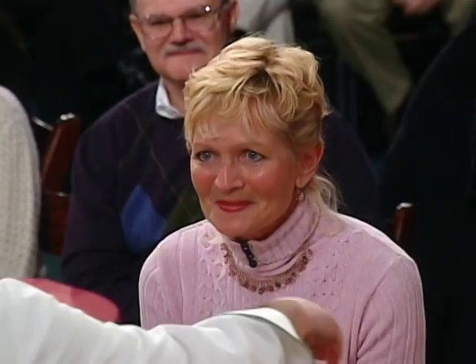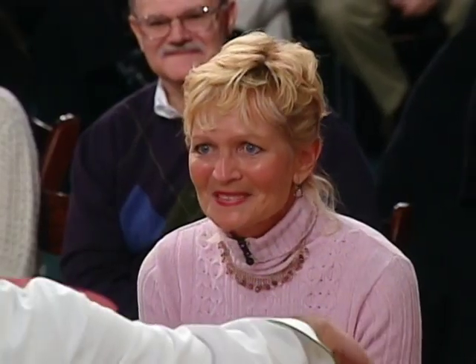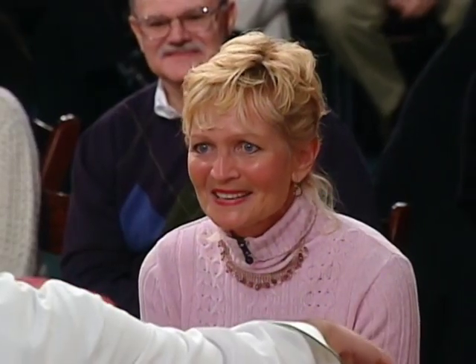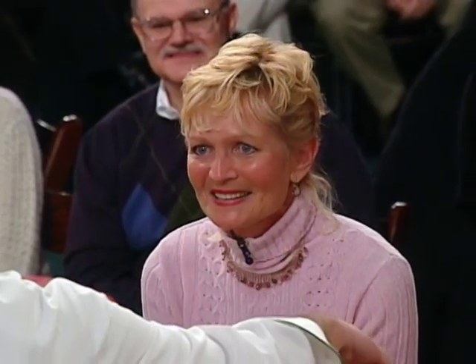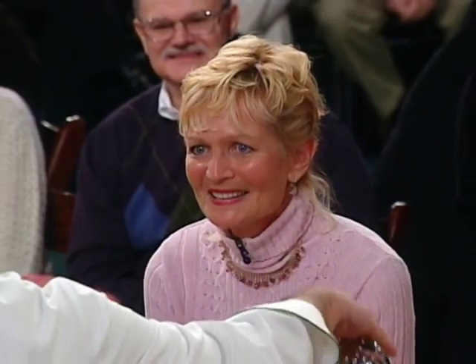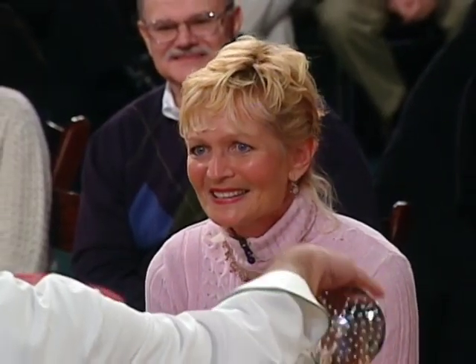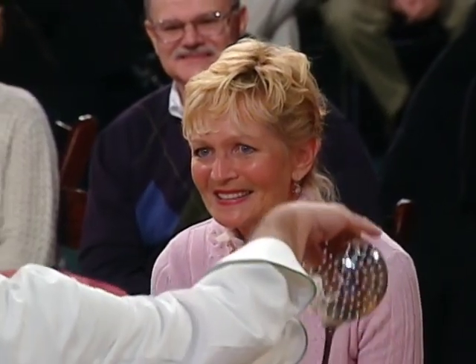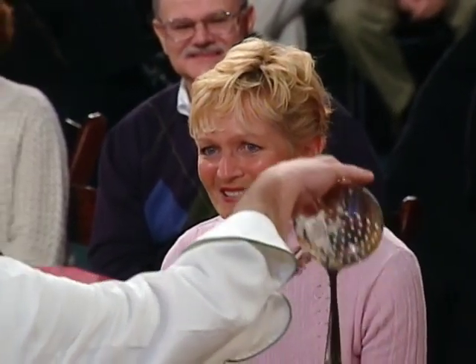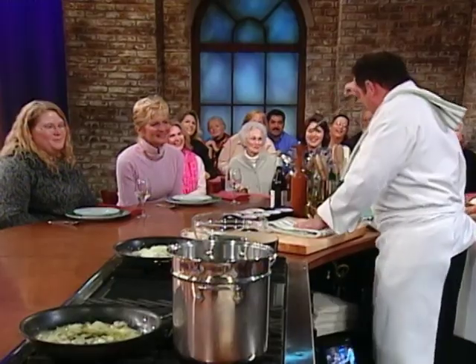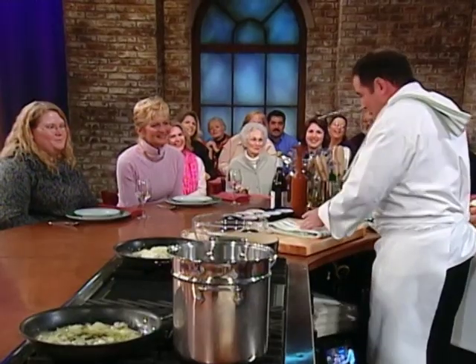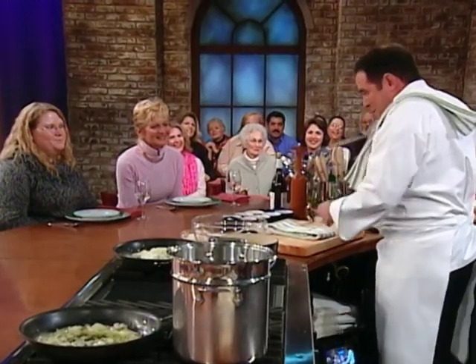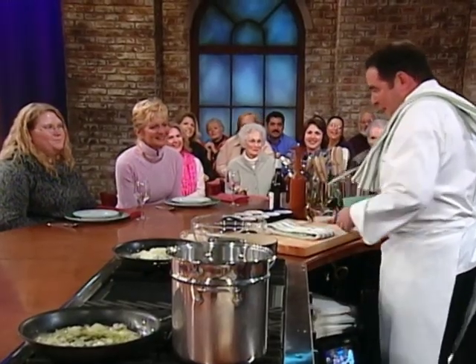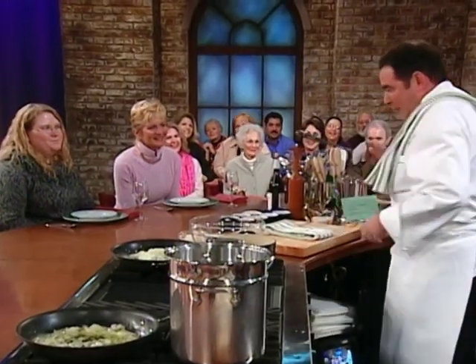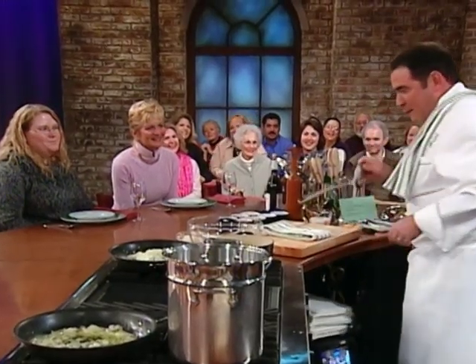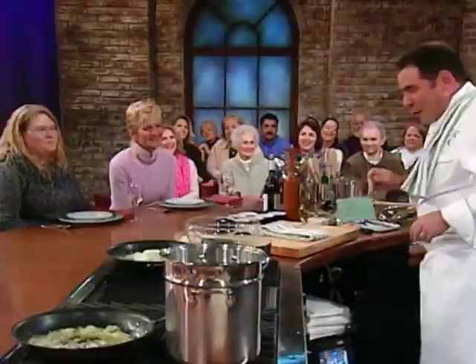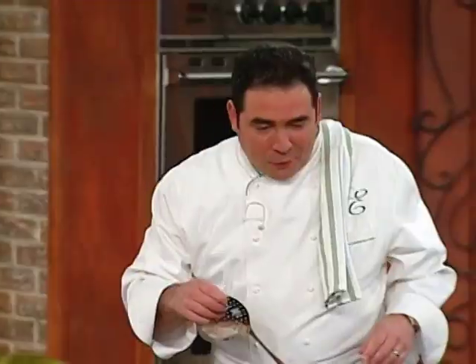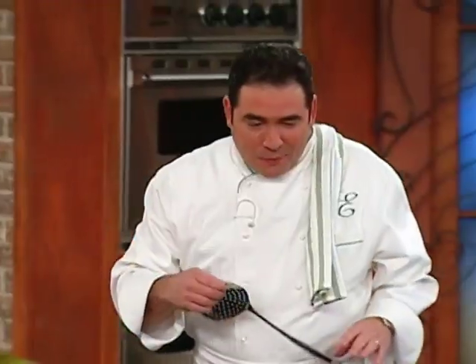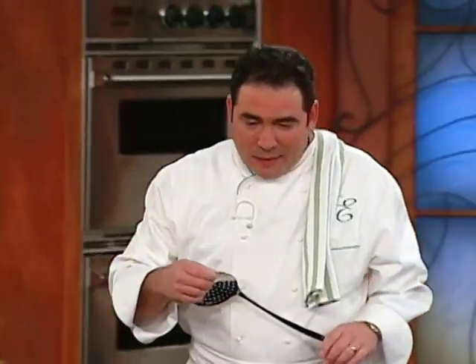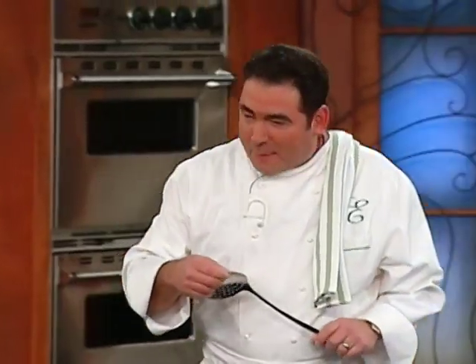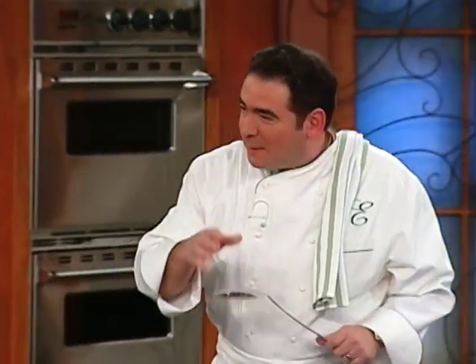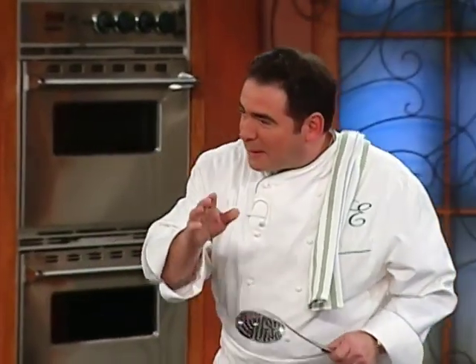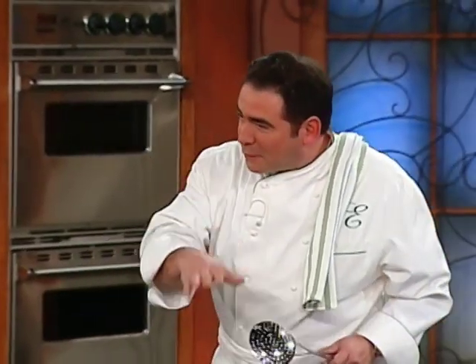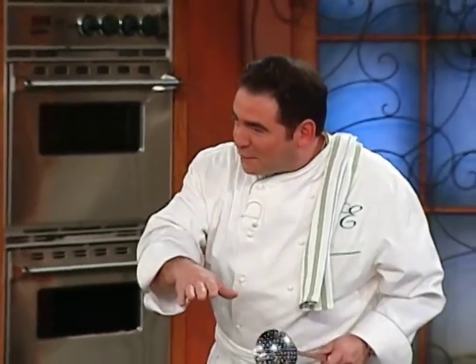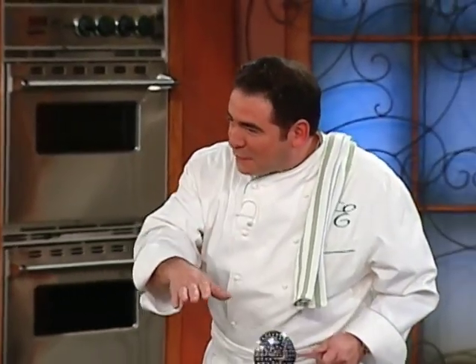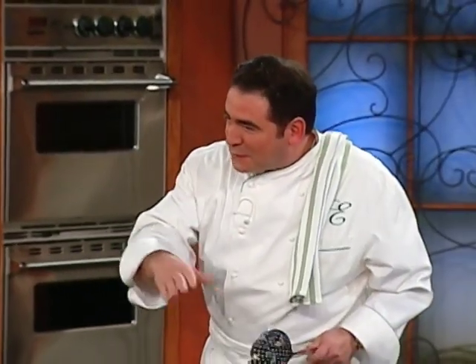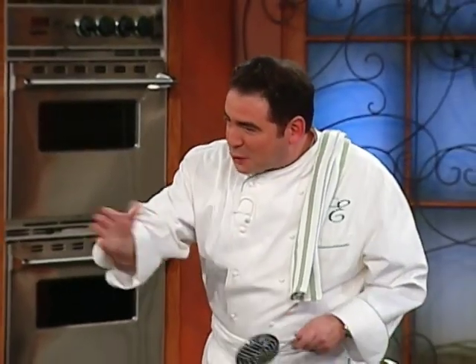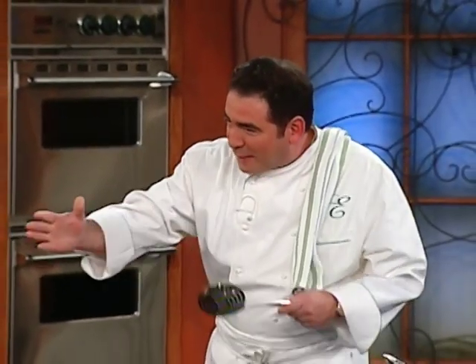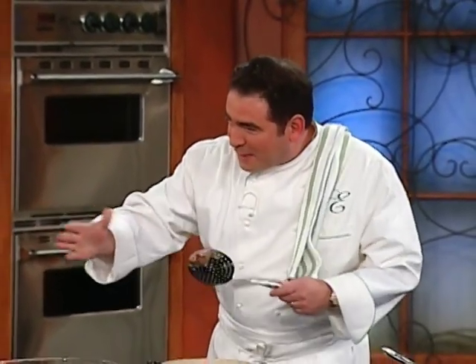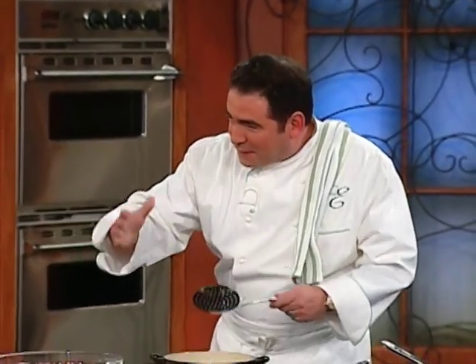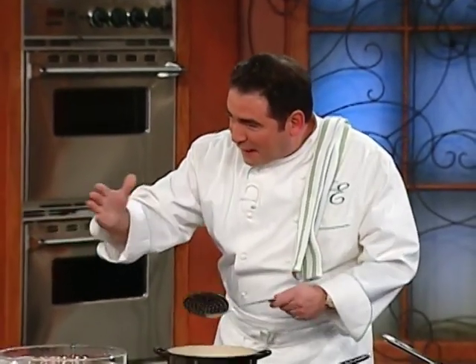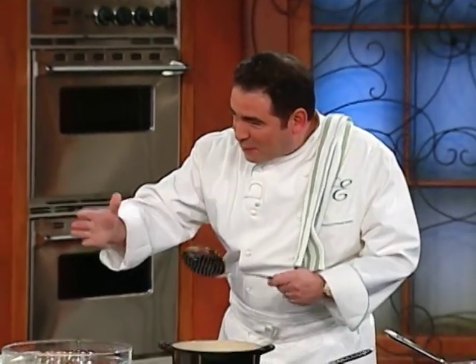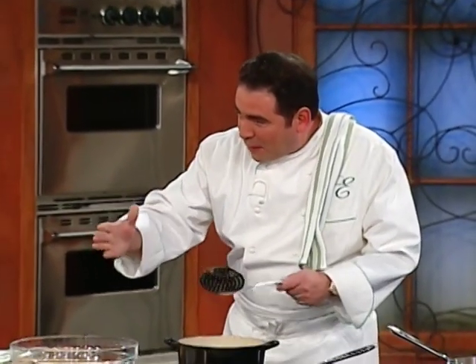So what we've got here first, we're going to make a dough and I'm going to make a little filling. Chime in anytime you want.